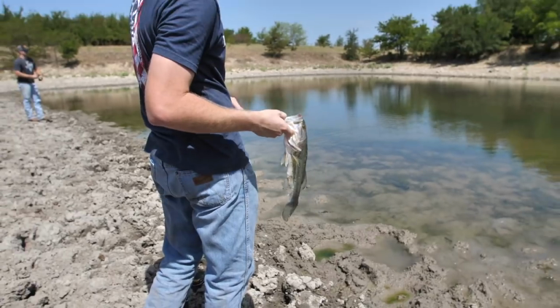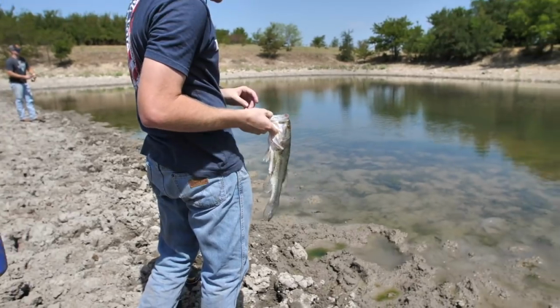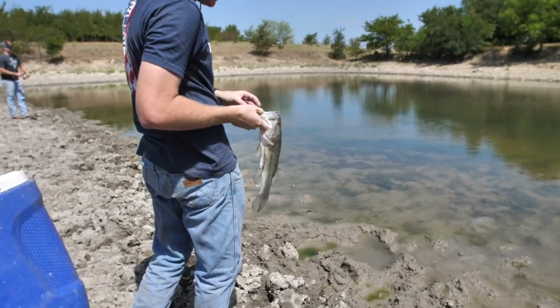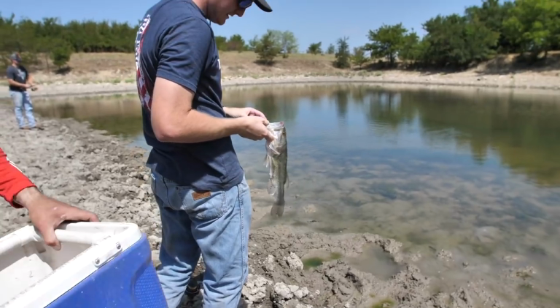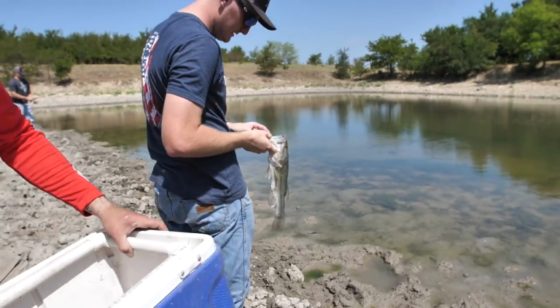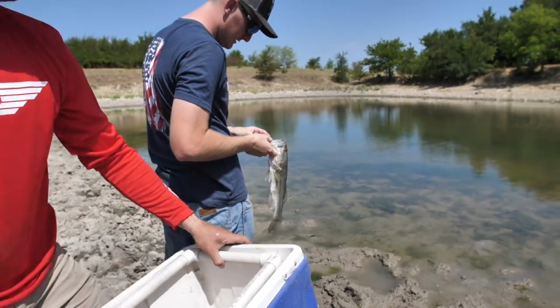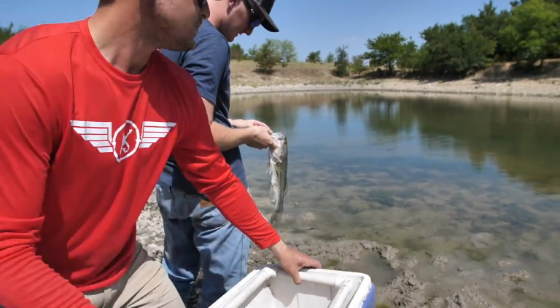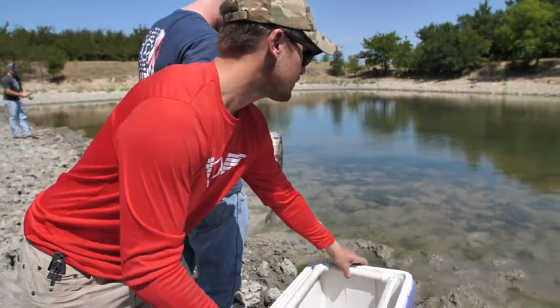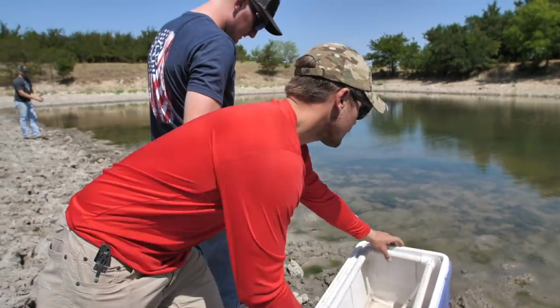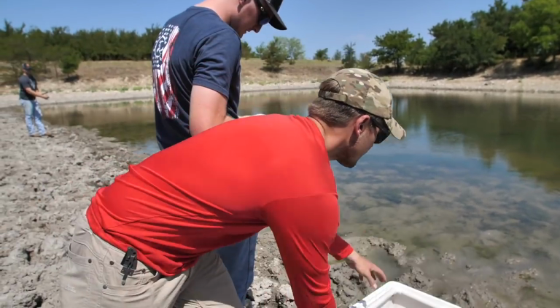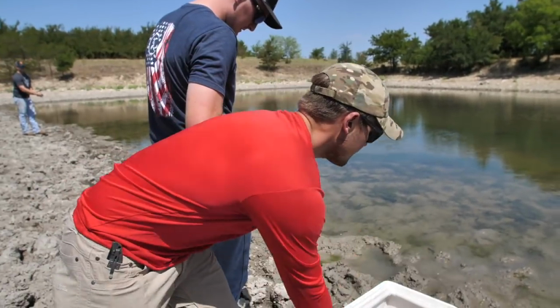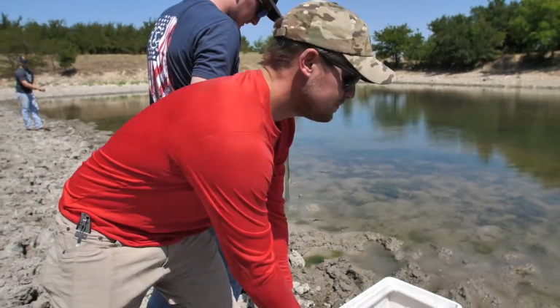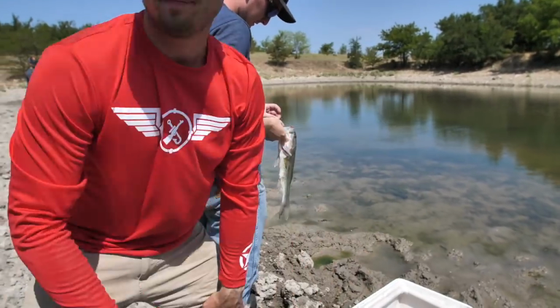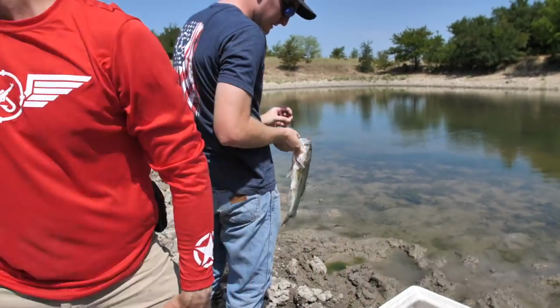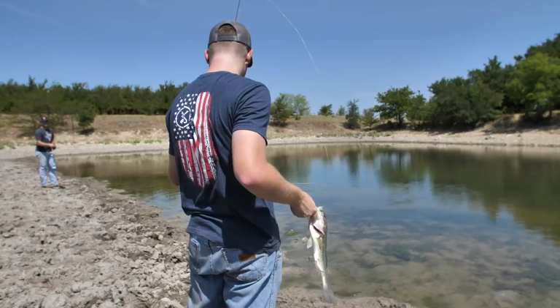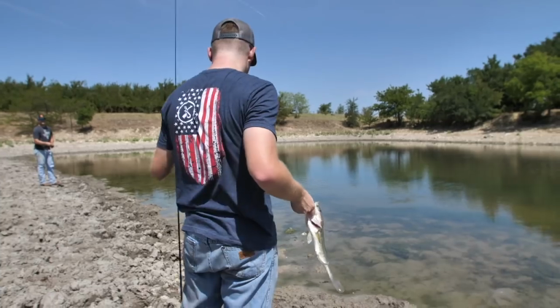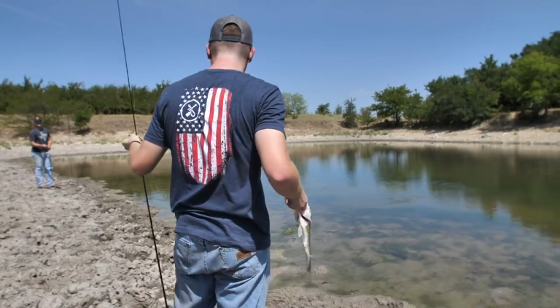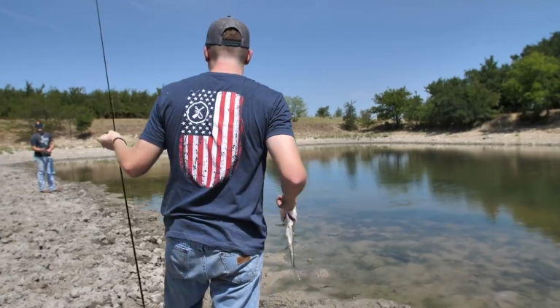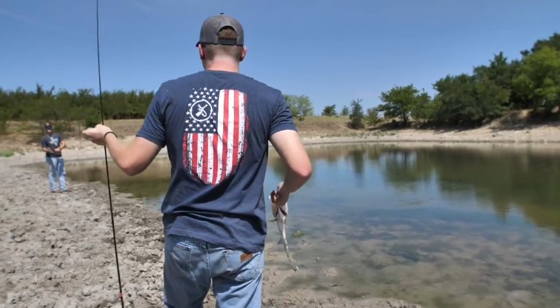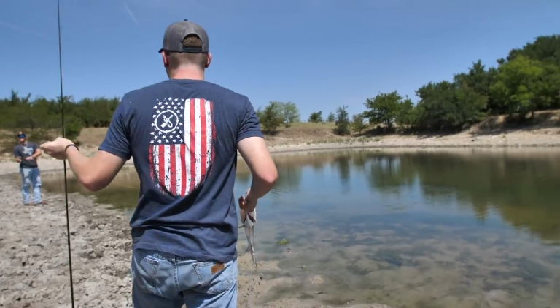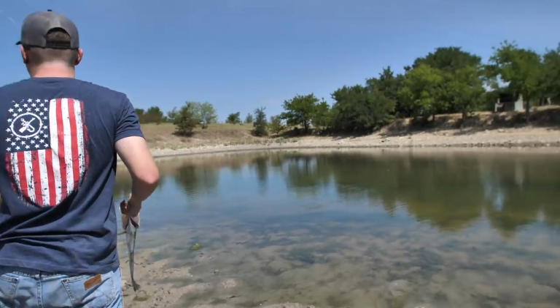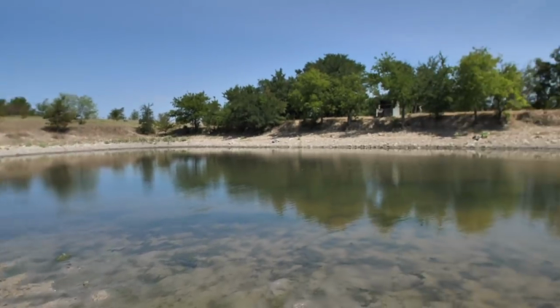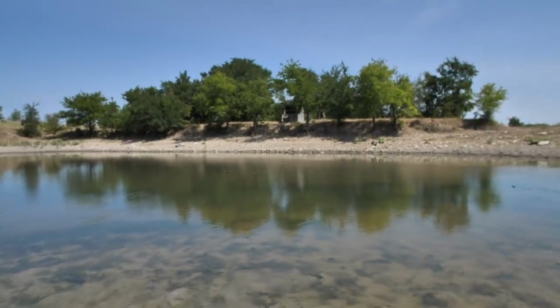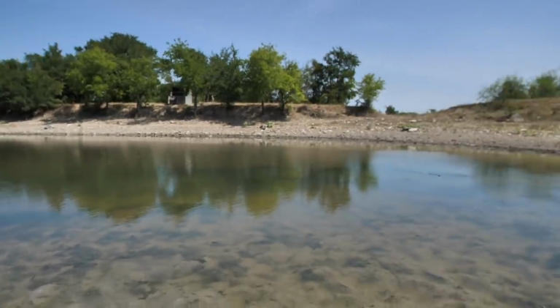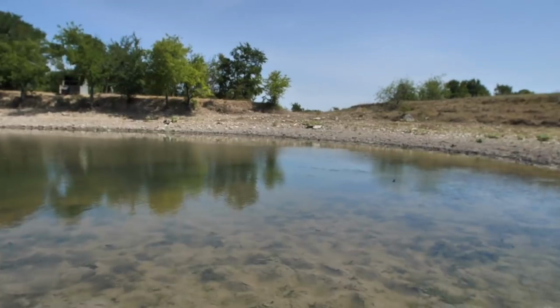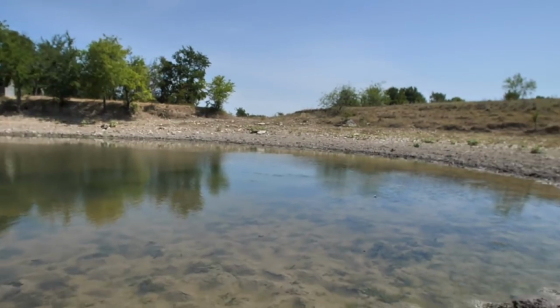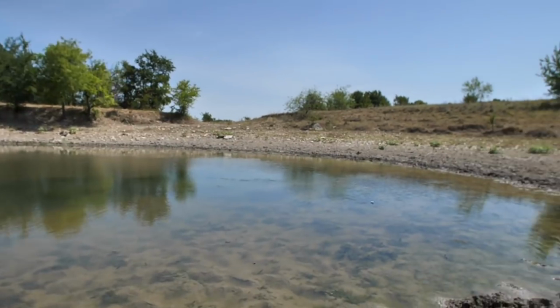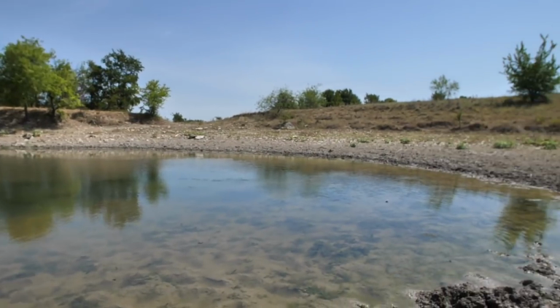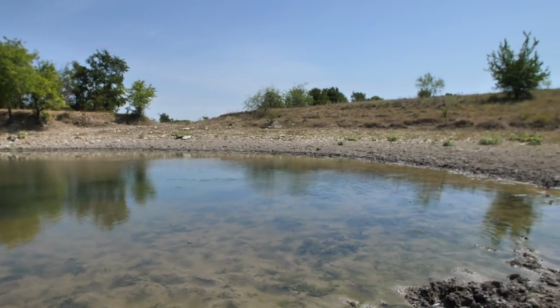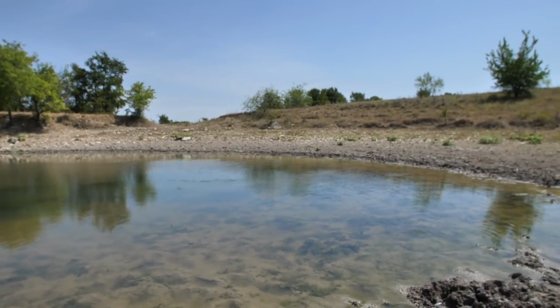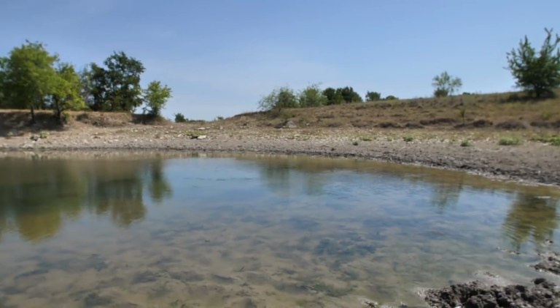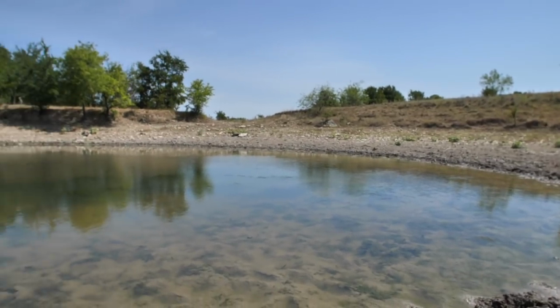That guy has been on Jenny Craig his whole life. That's why they're literally trying to jump out of the water and eat these dragonflies.